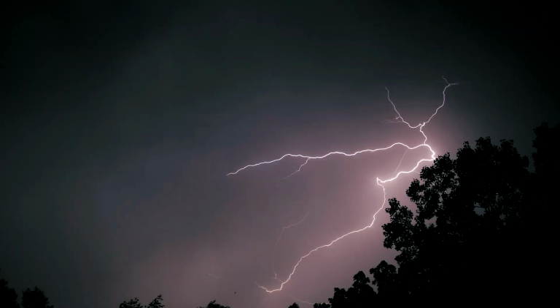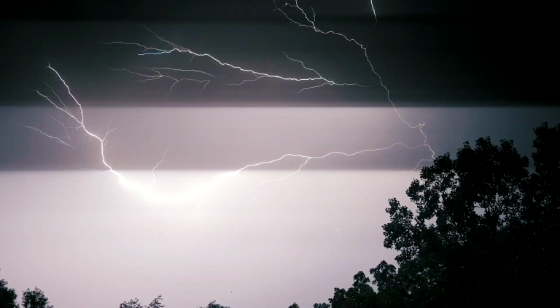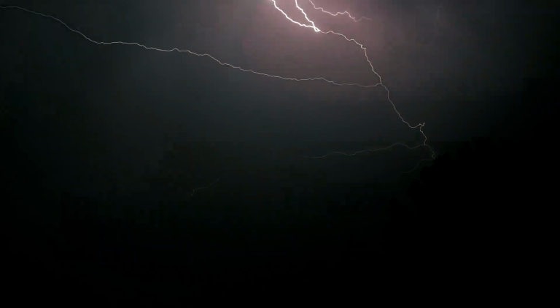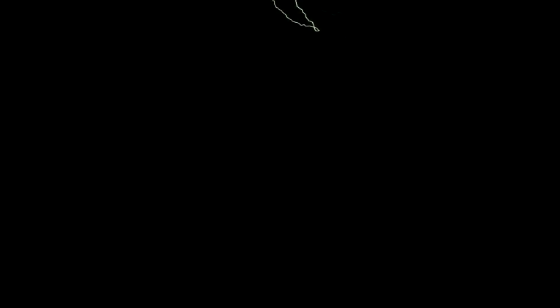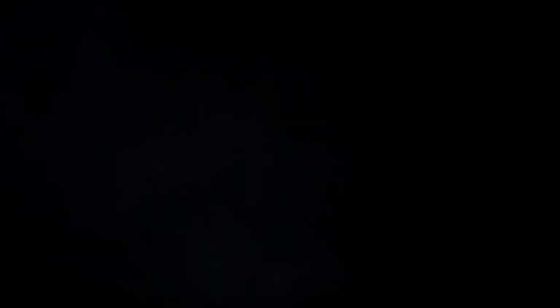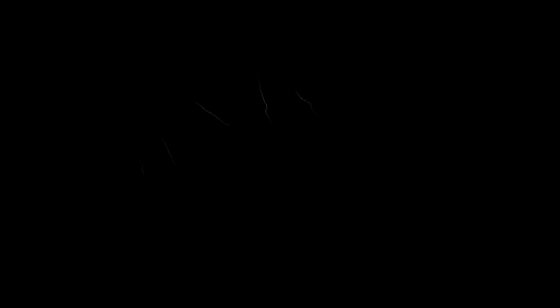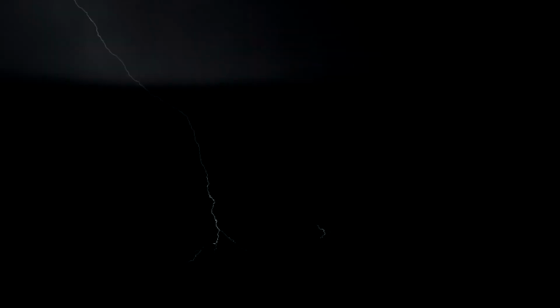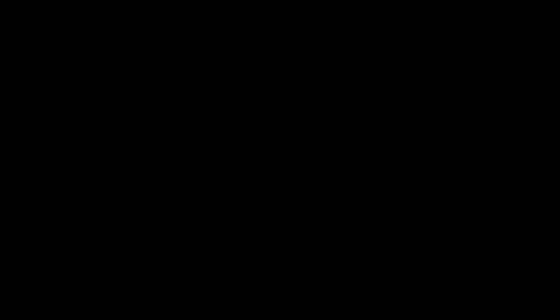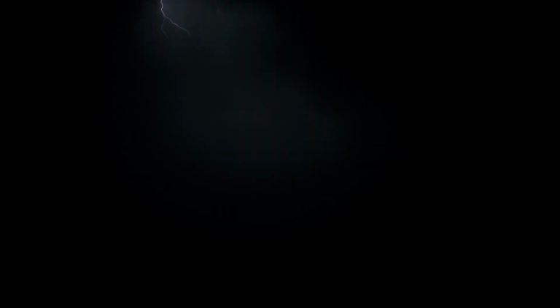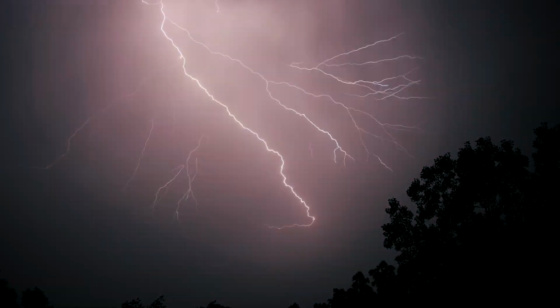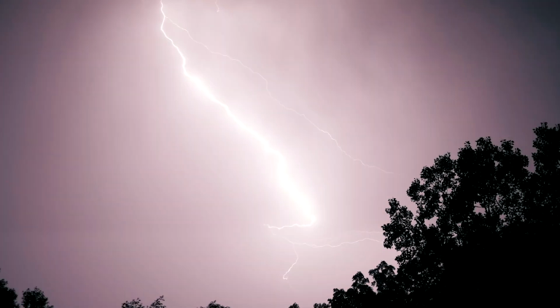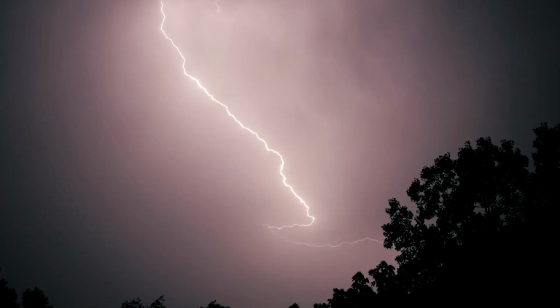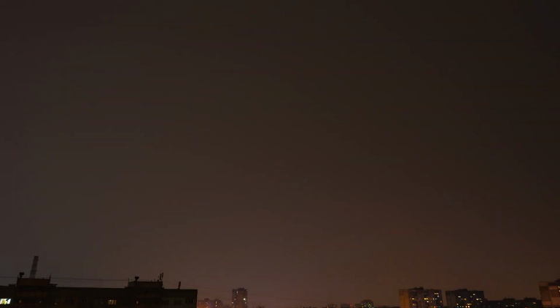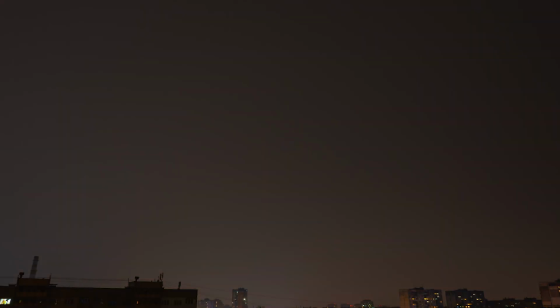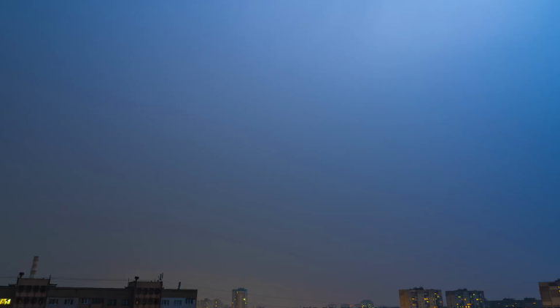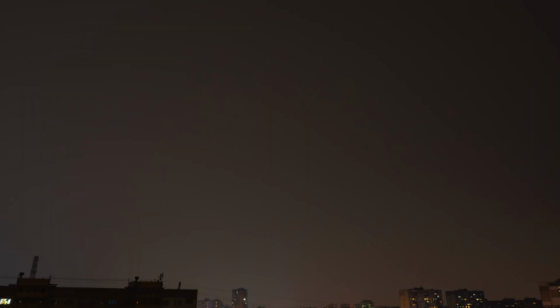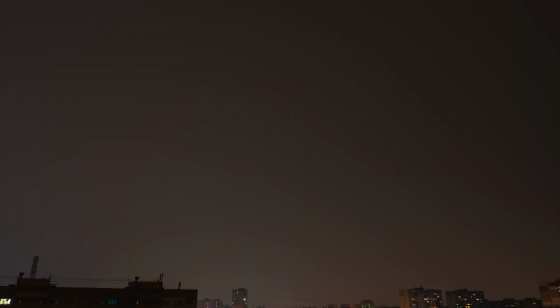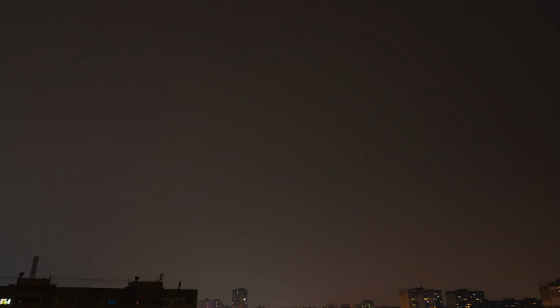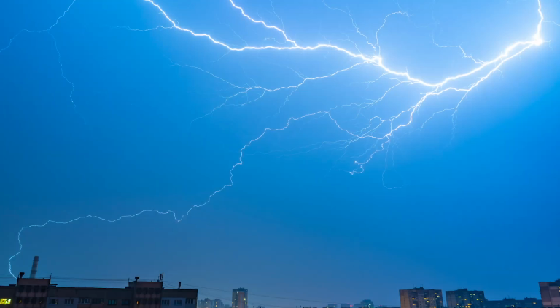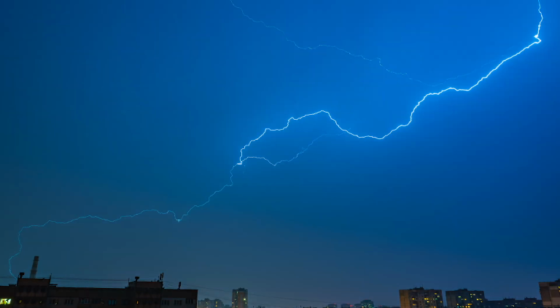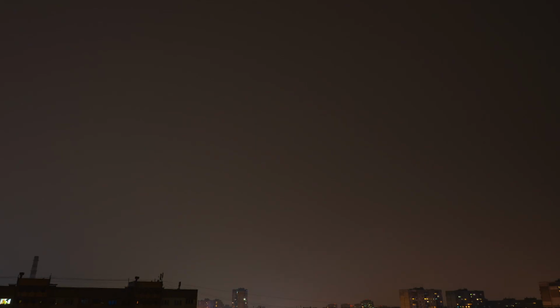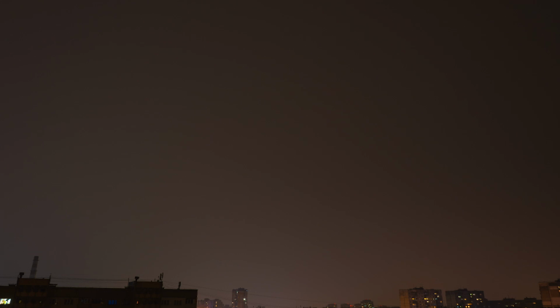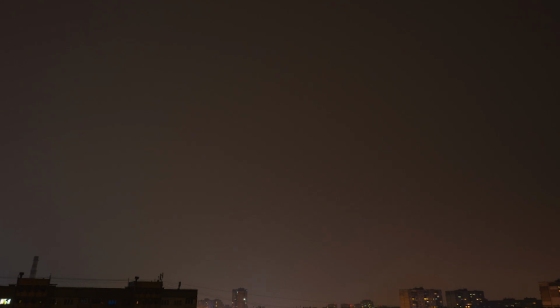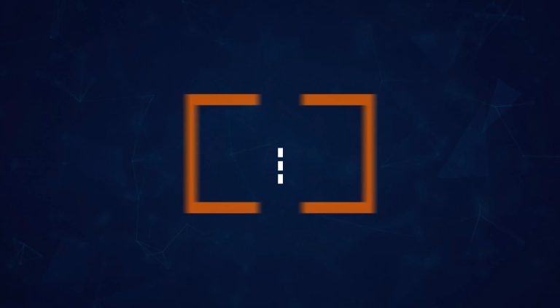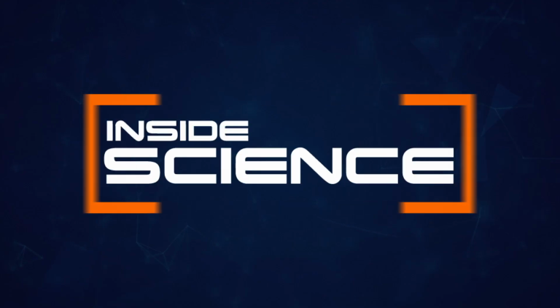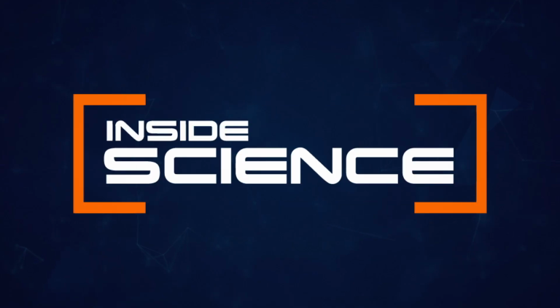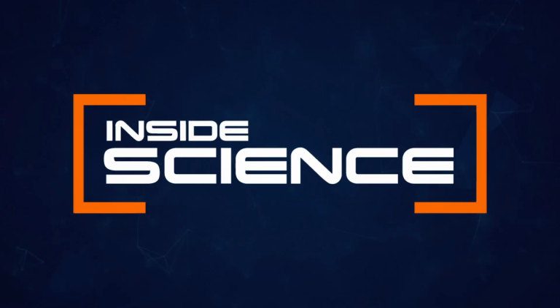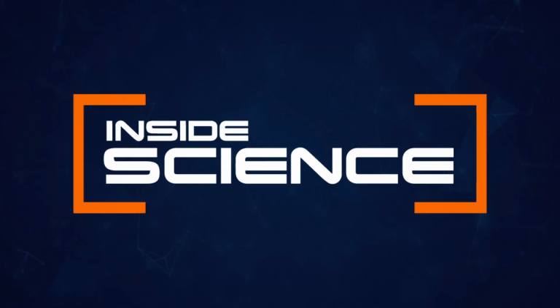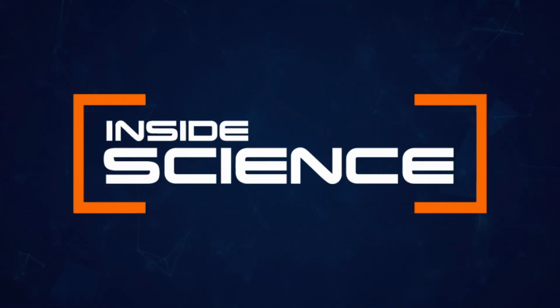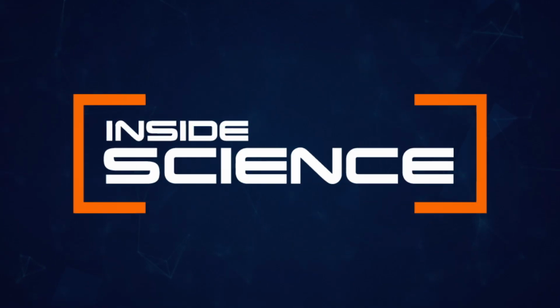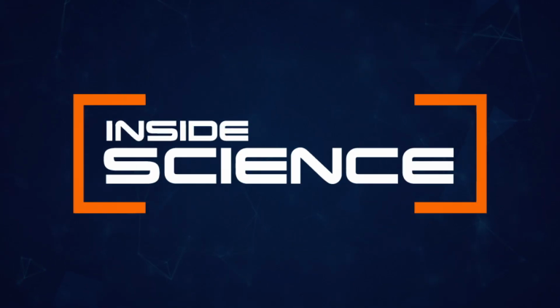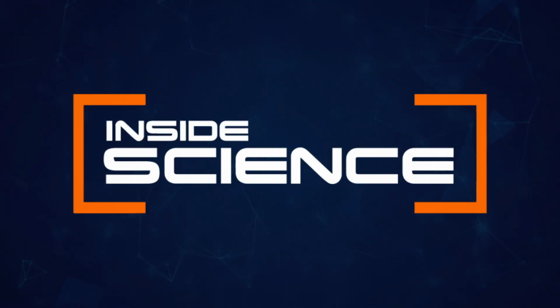Do you know the difference between a regular lightning bolt and a super bolt? Inside Science.